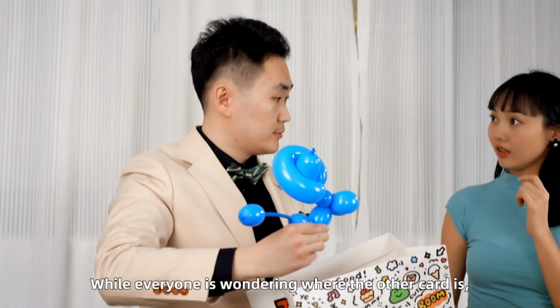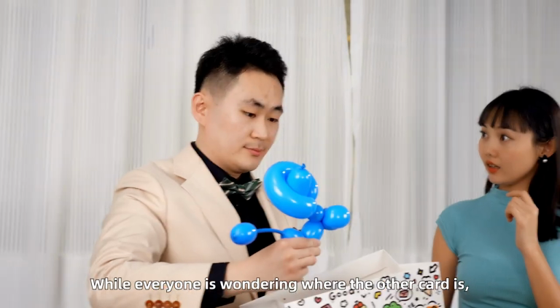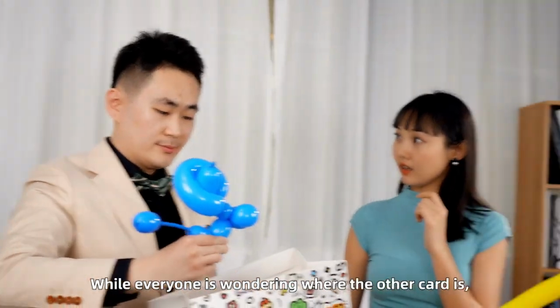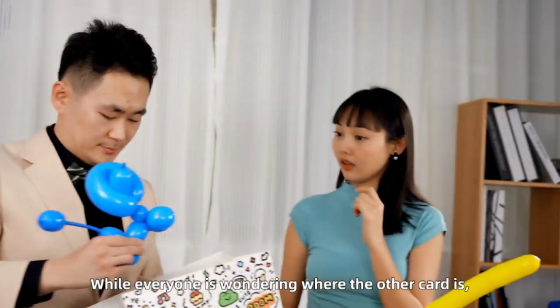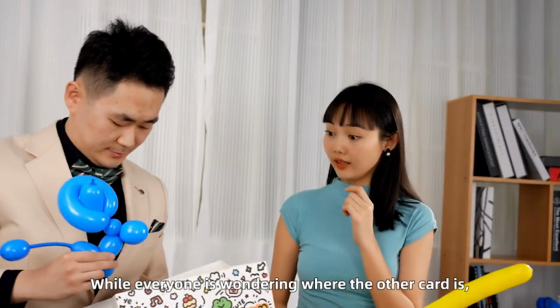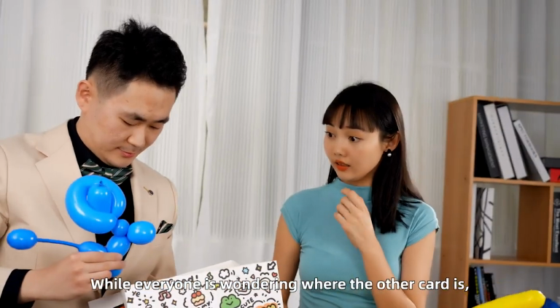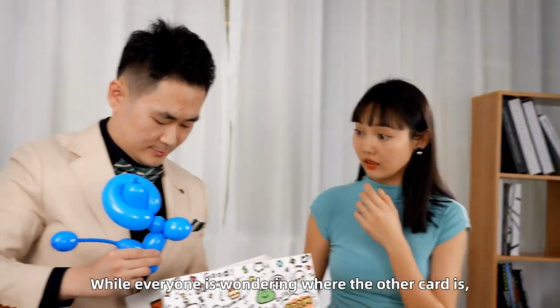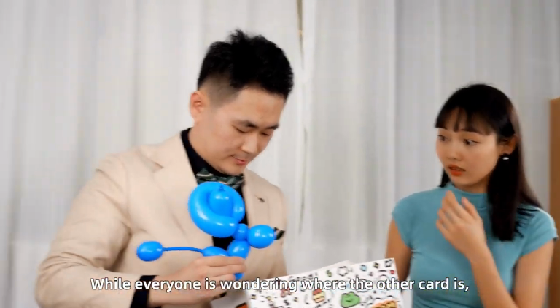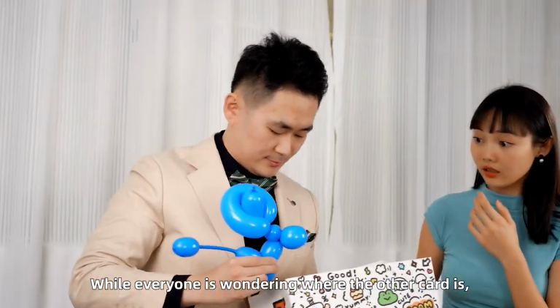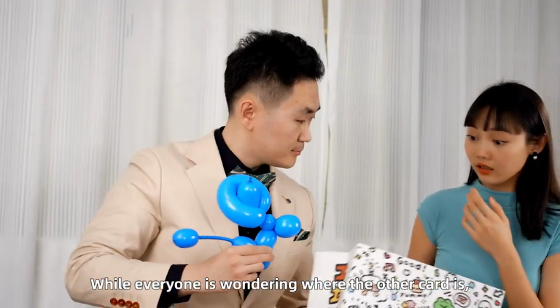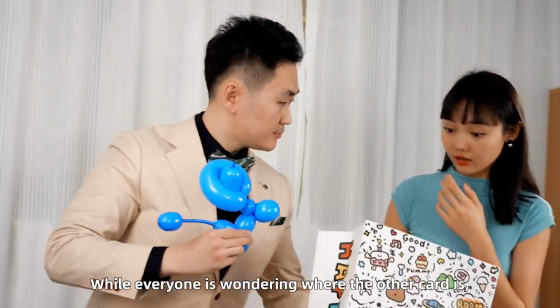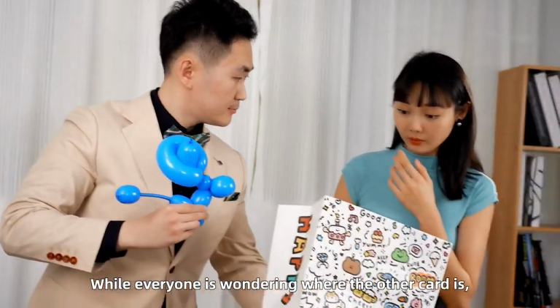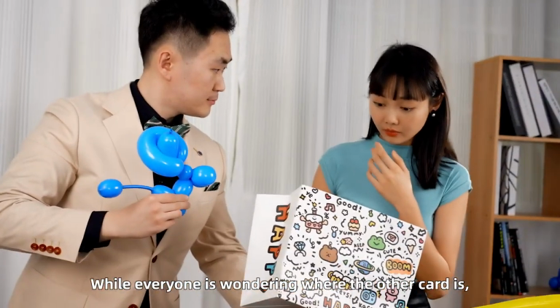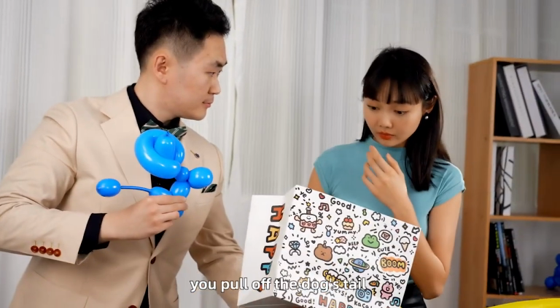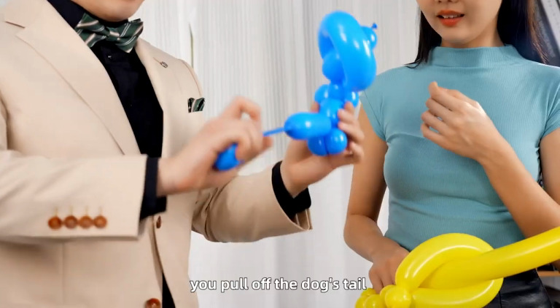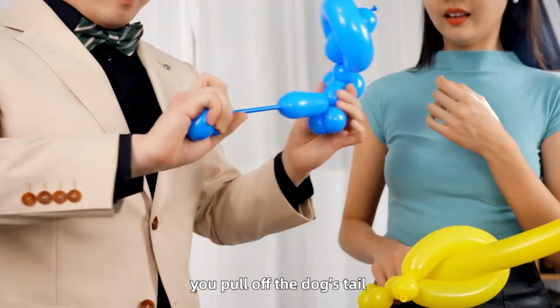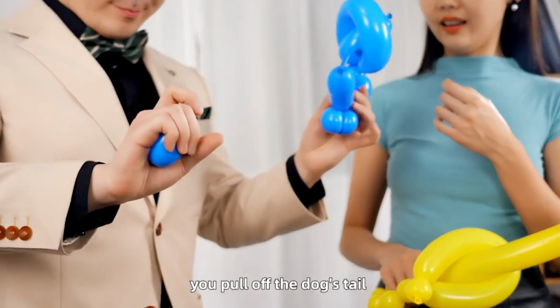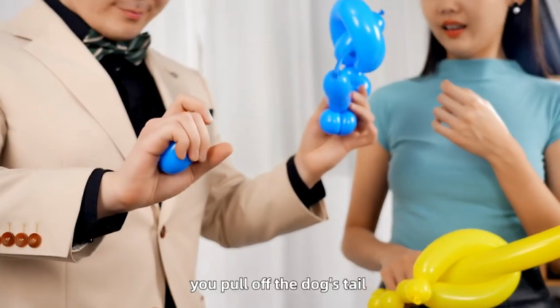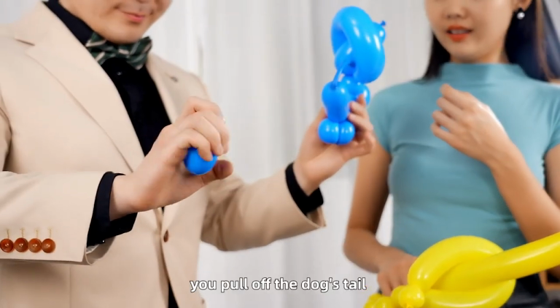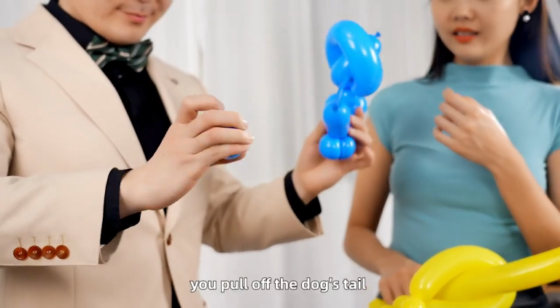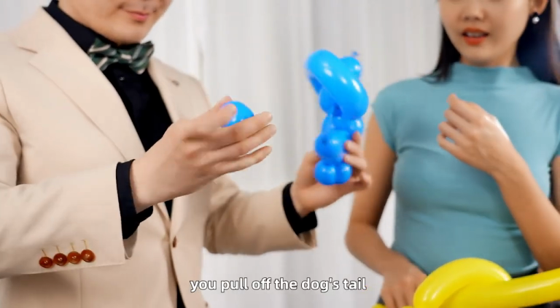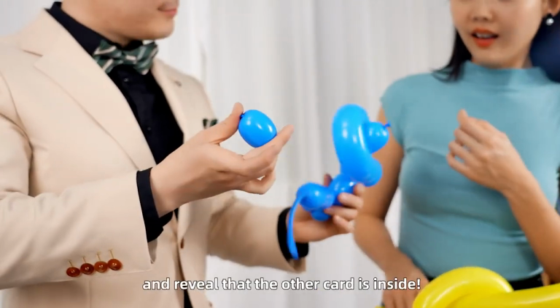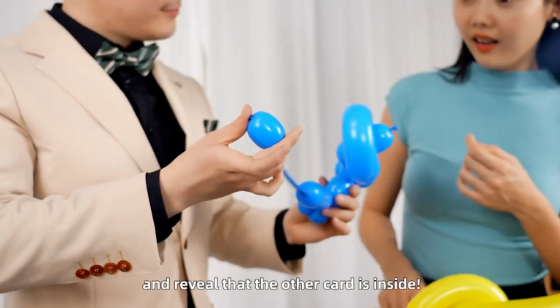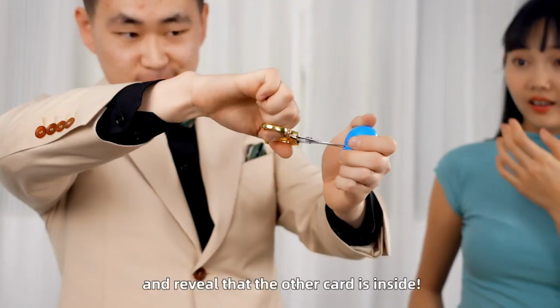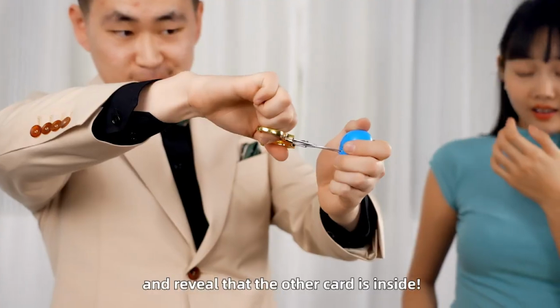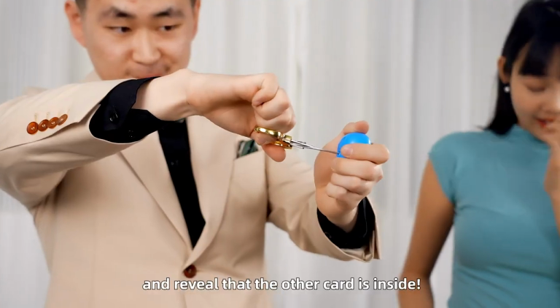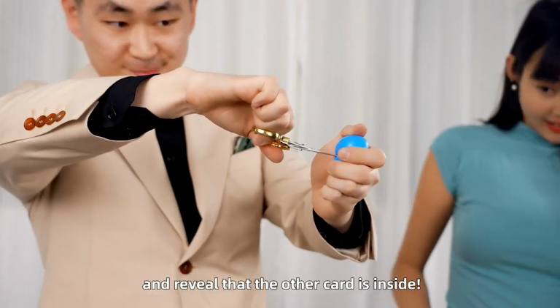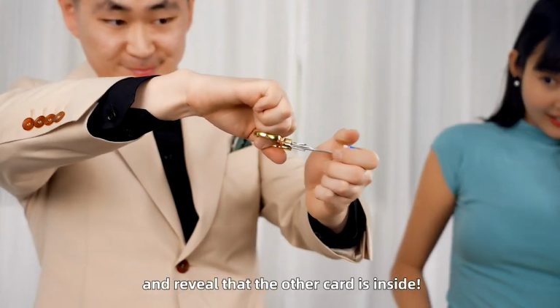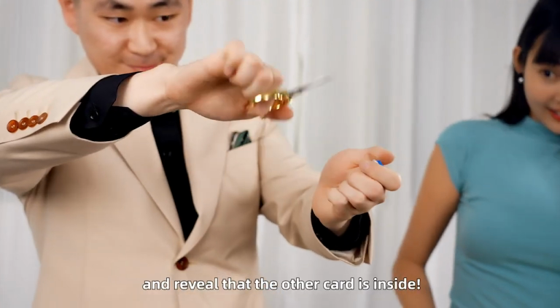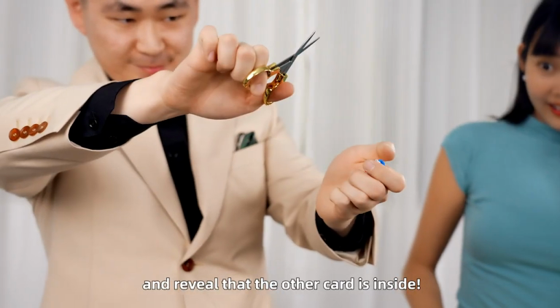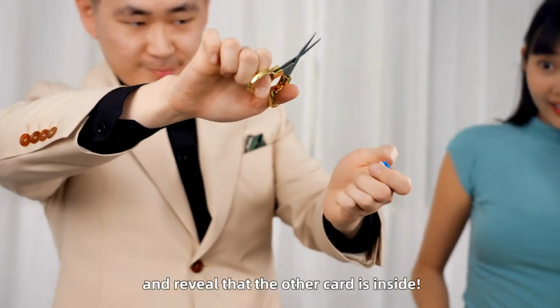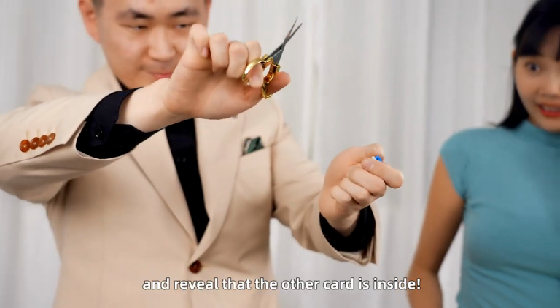While everyone is wondering where the other card is, you pull off the dog's tail and reveal that the card is inside.